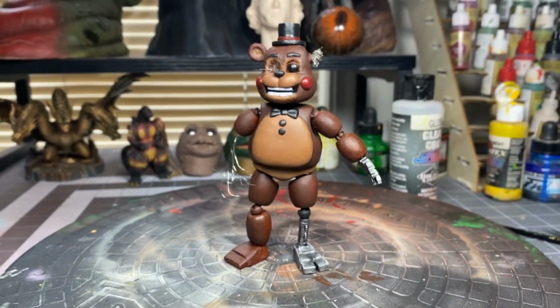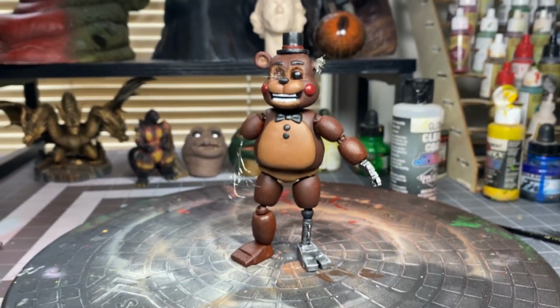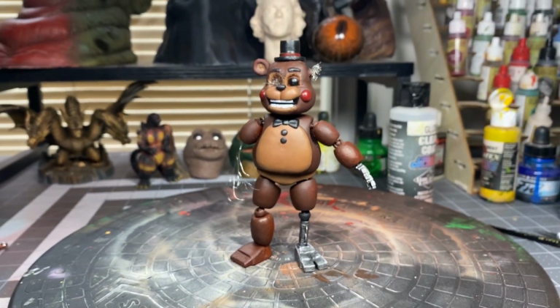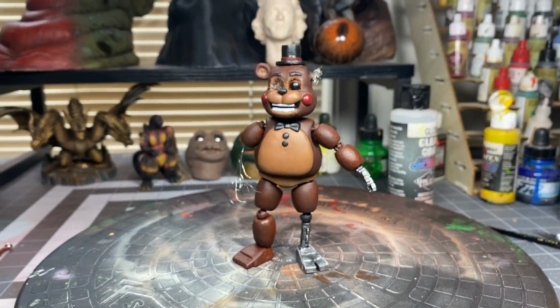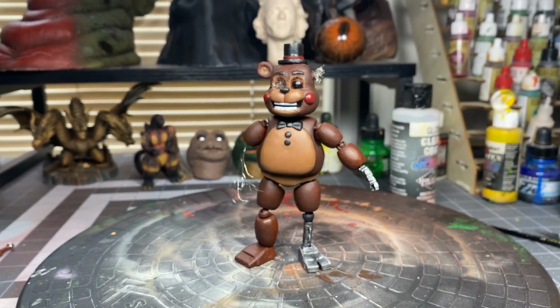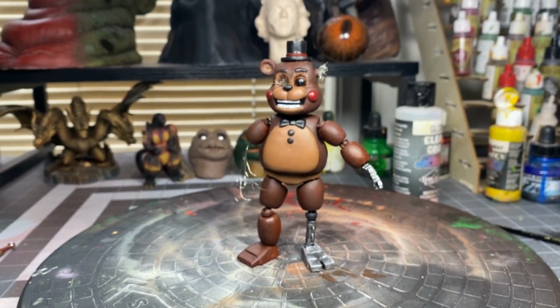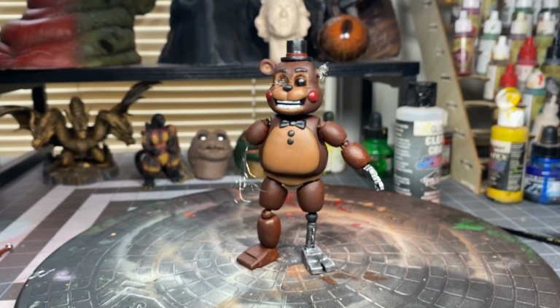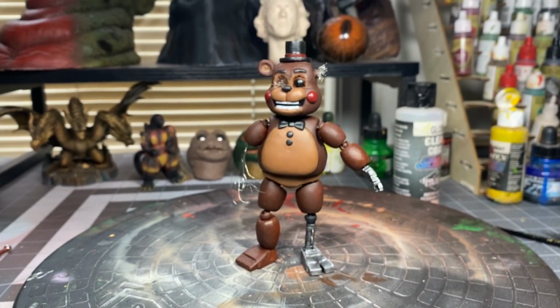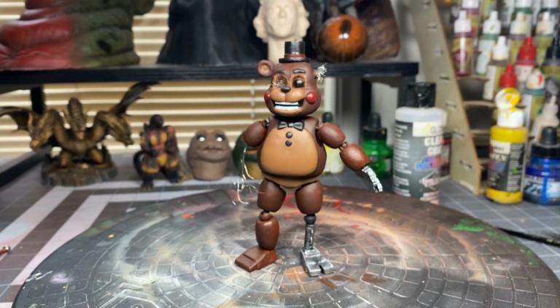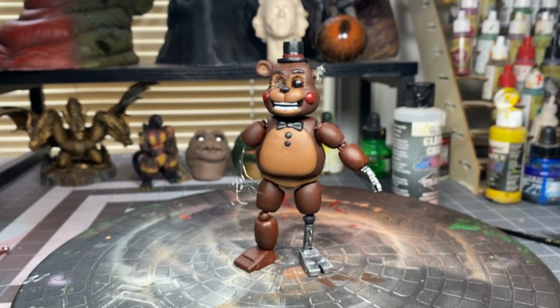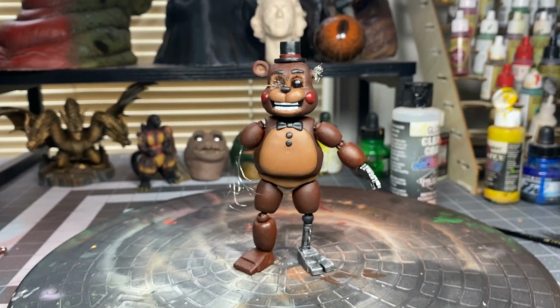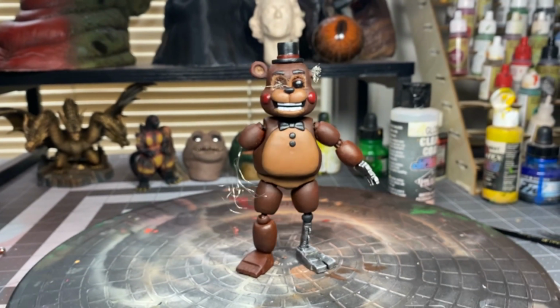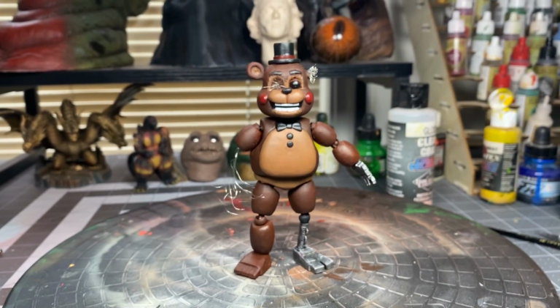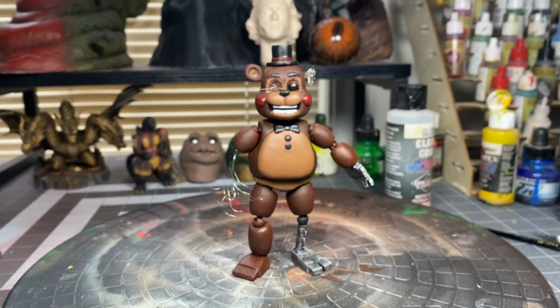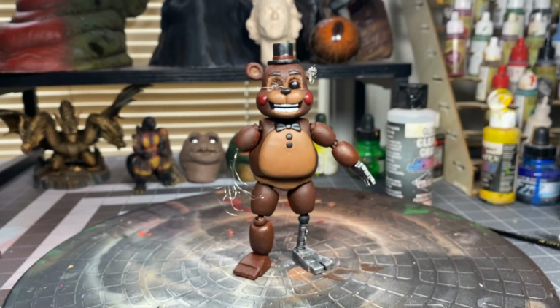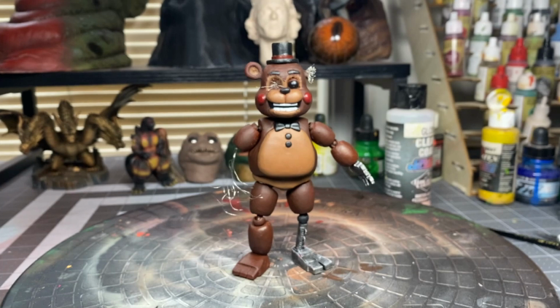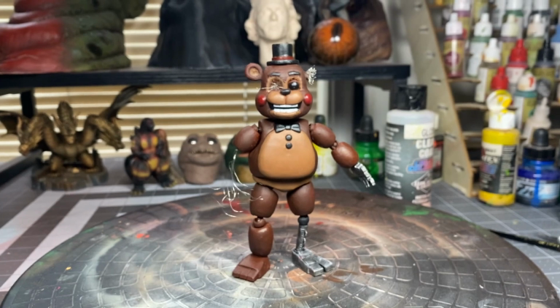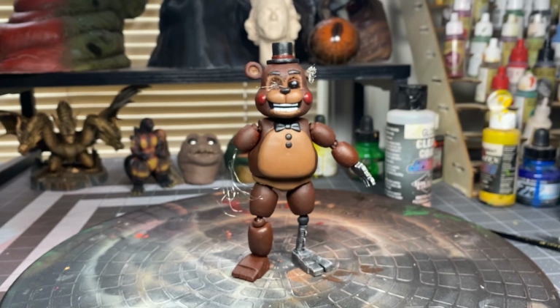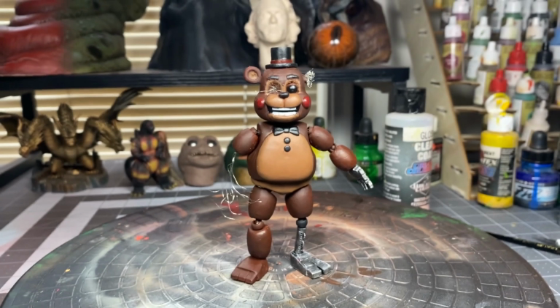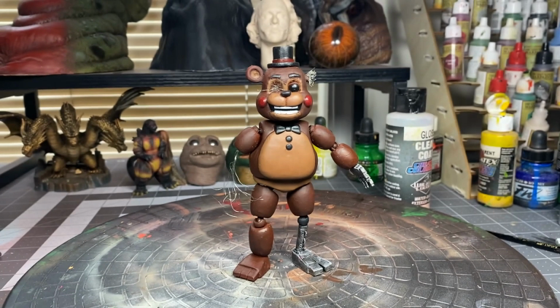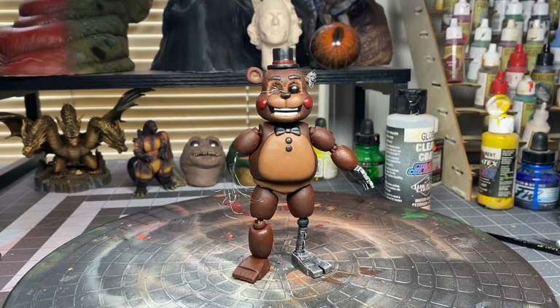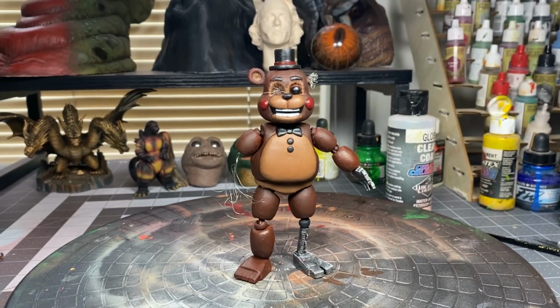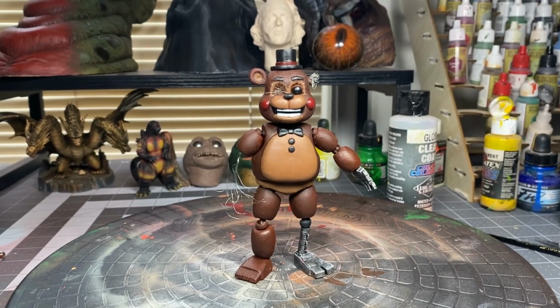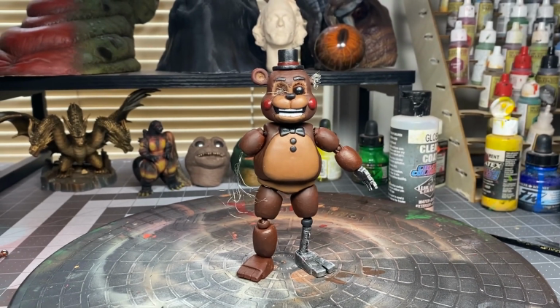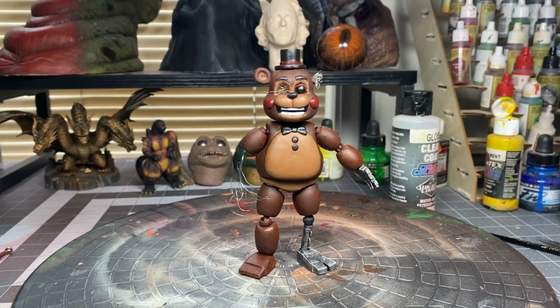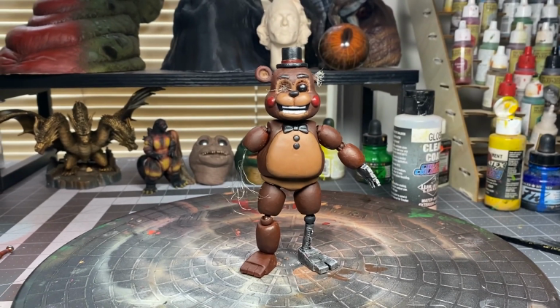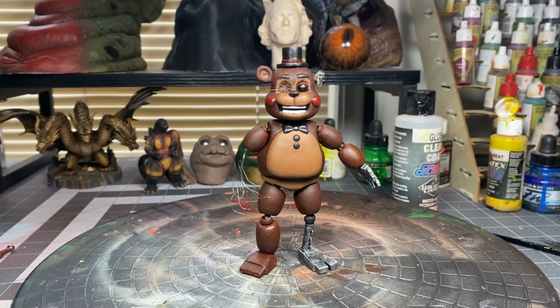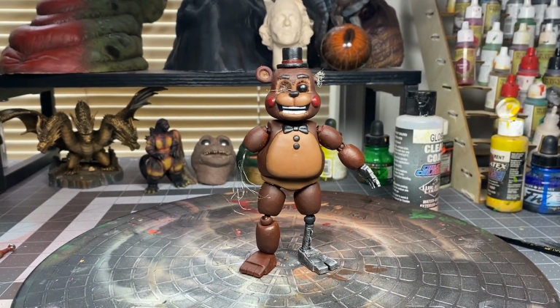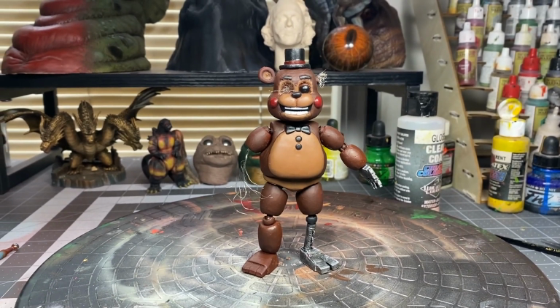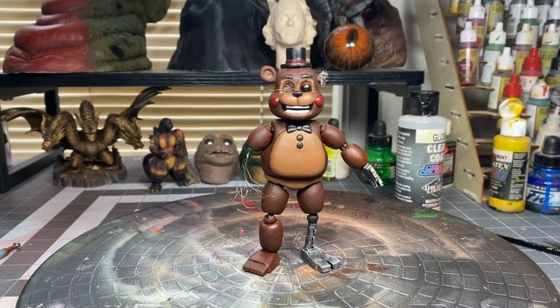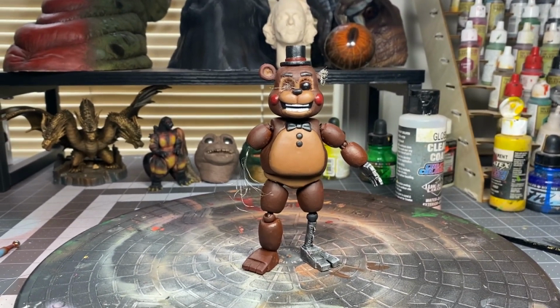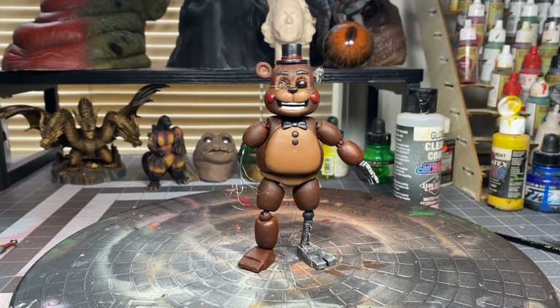That's it for this project. I did make a Withered Bonnie — that video will be up in a couple days, but that's it for this one. Thanks for watching.